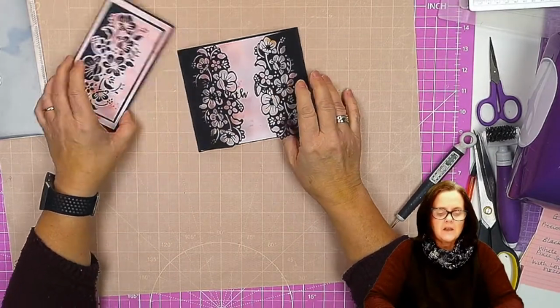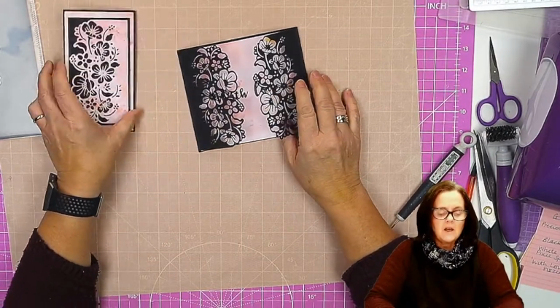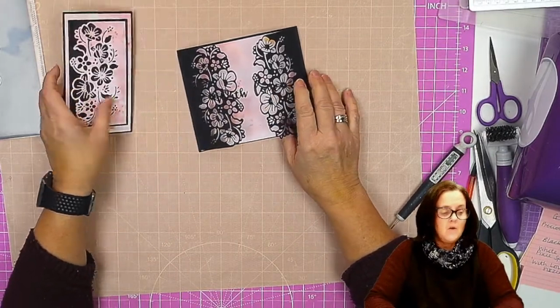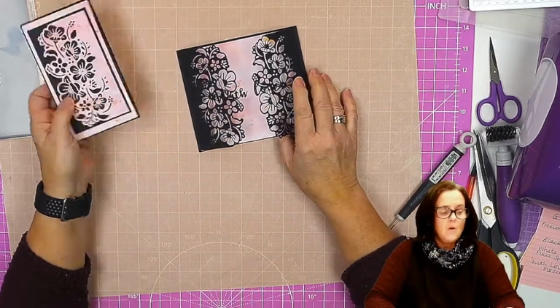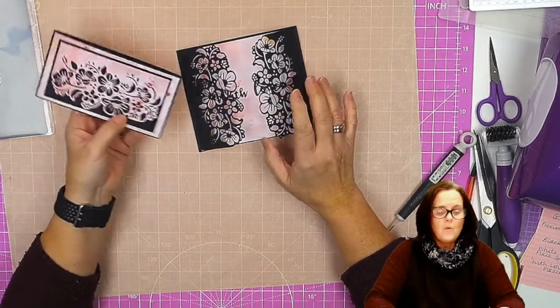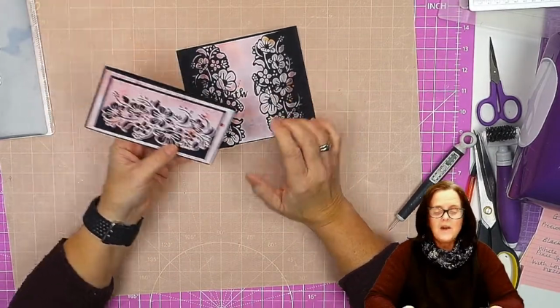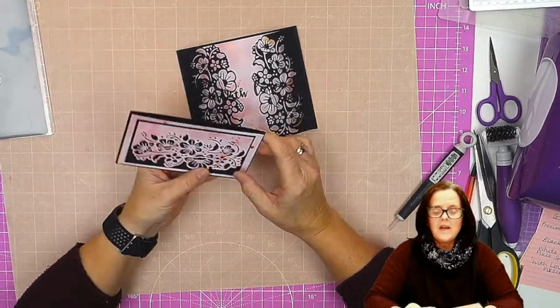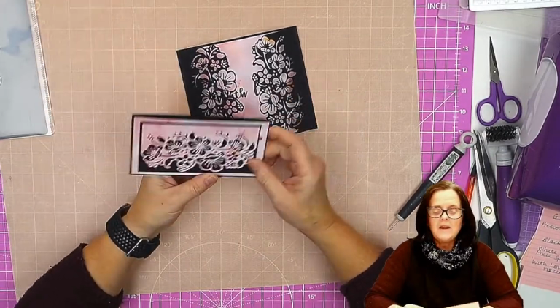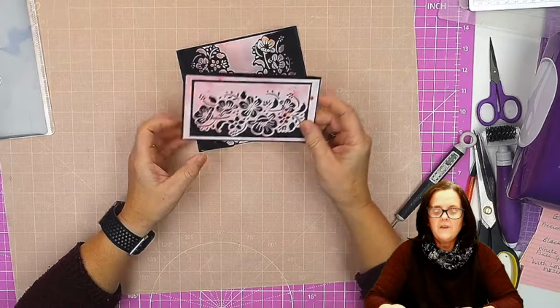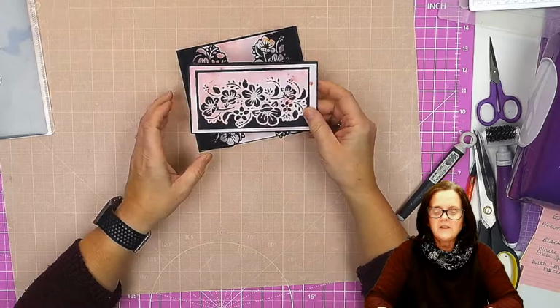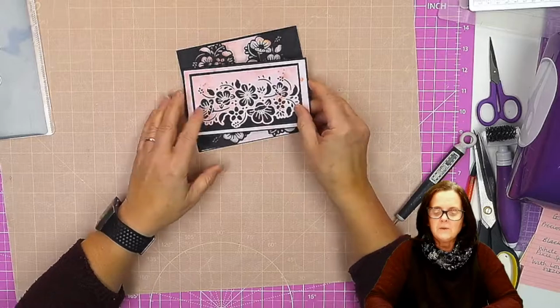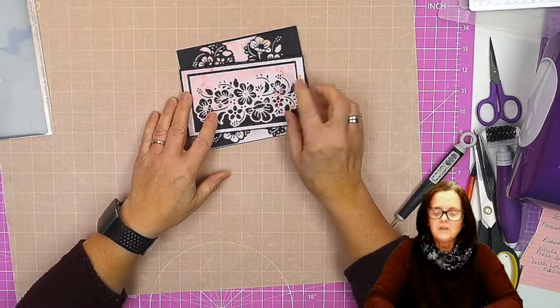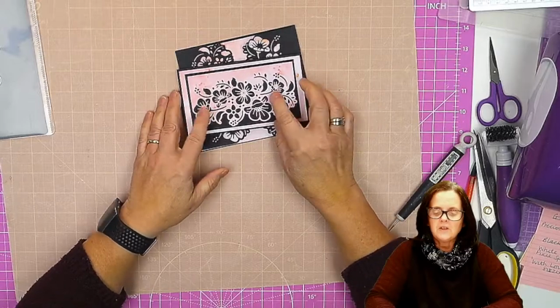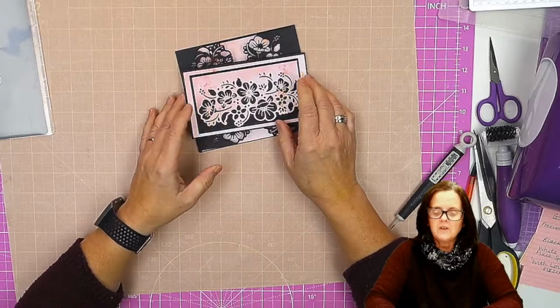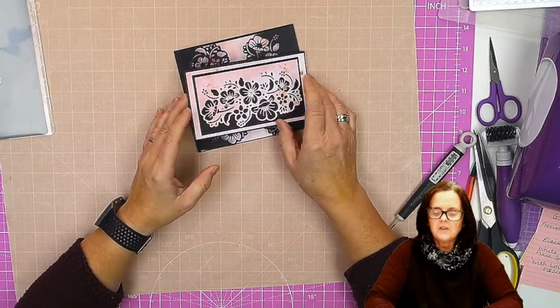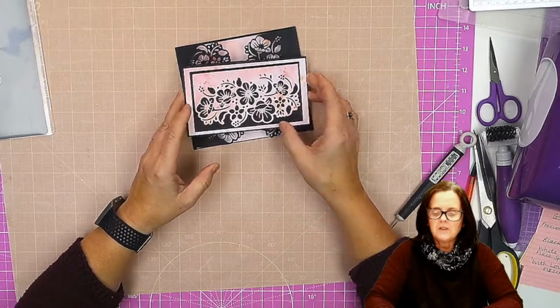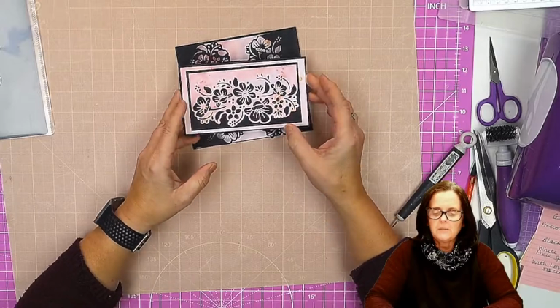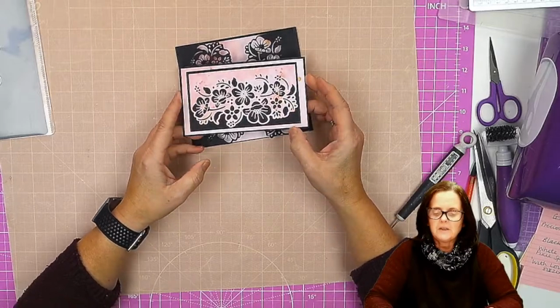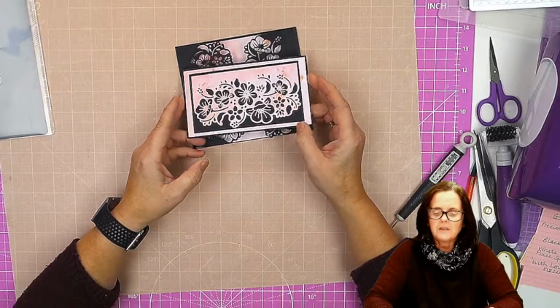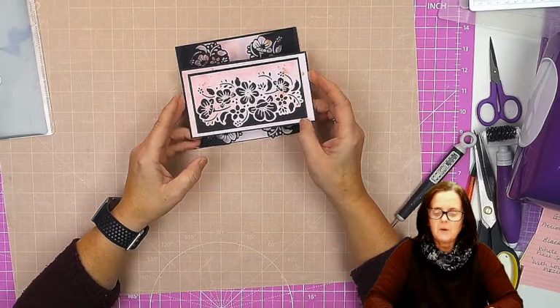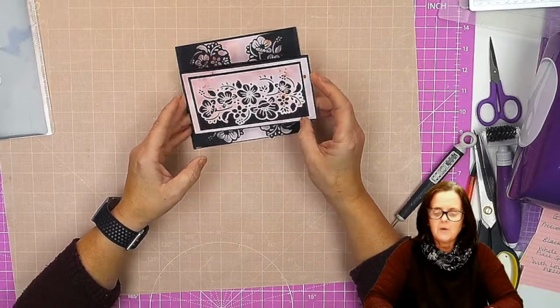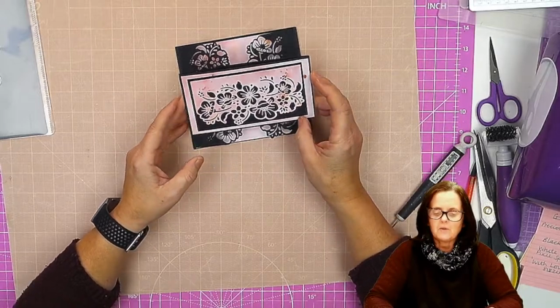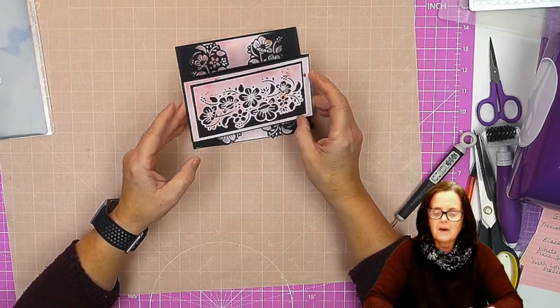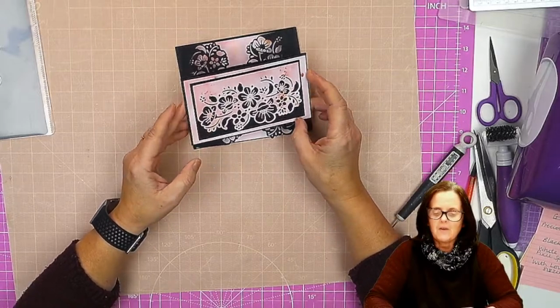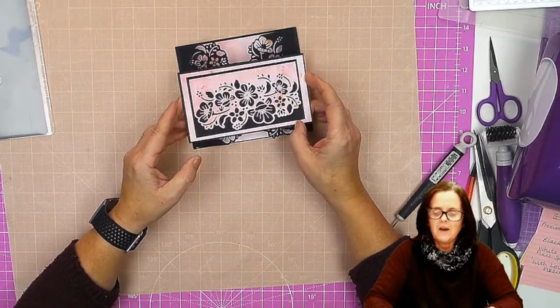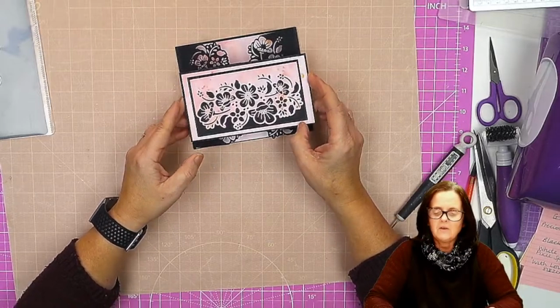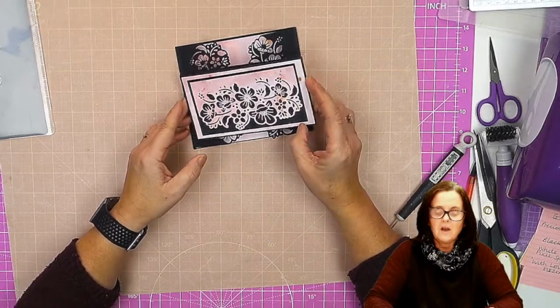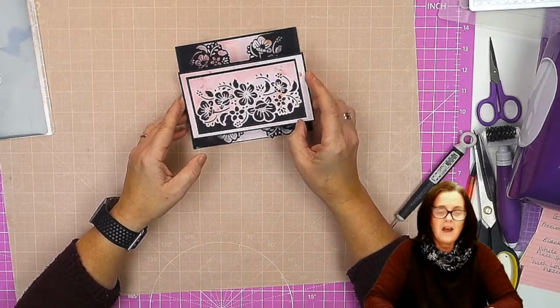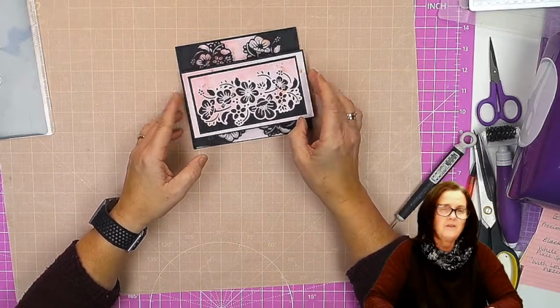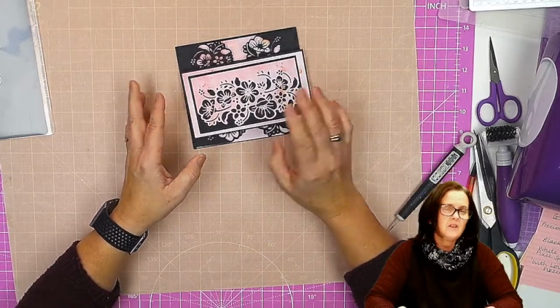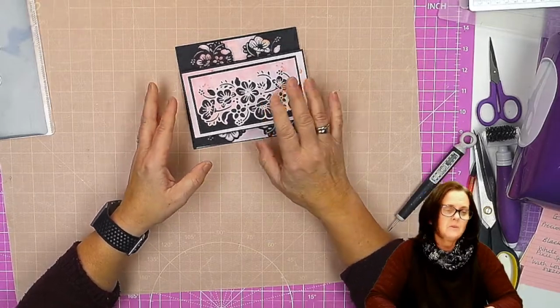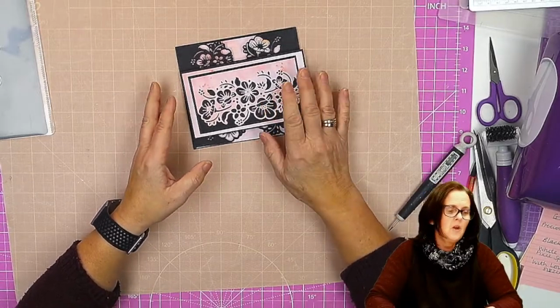So the first thing I'm going to do — this is a Pixie Sparkles background. I have done them a lot.